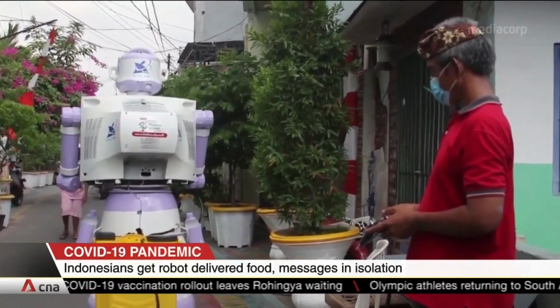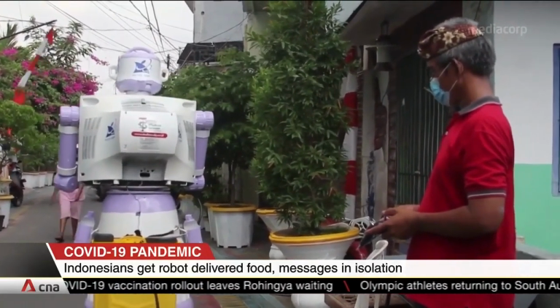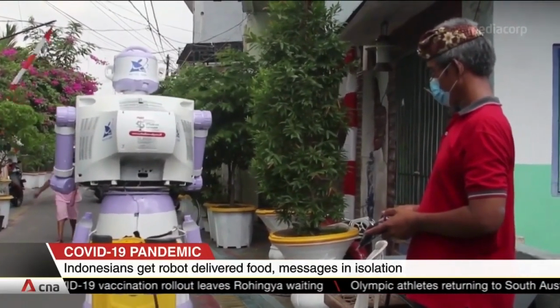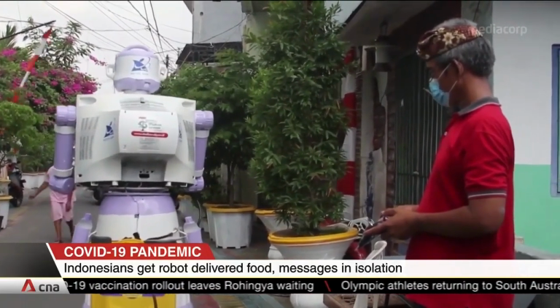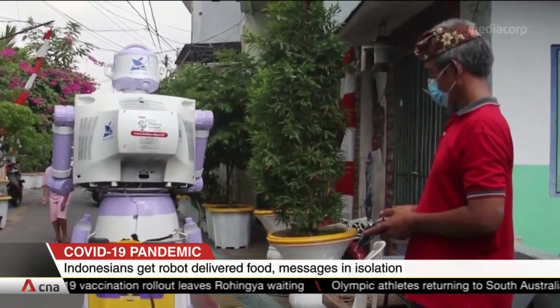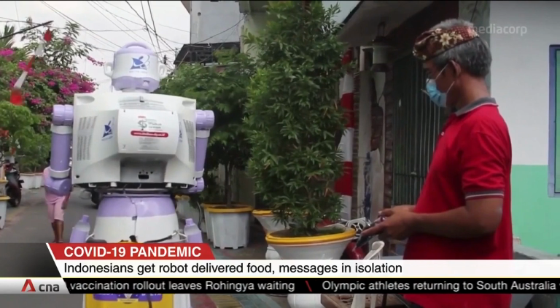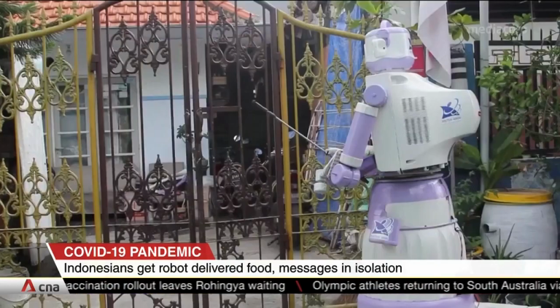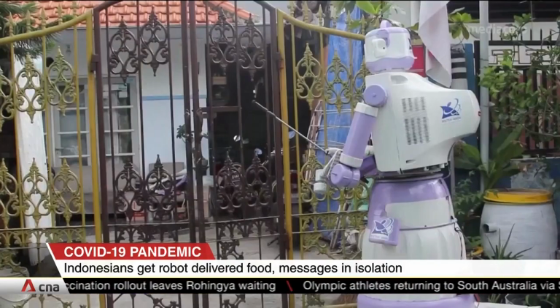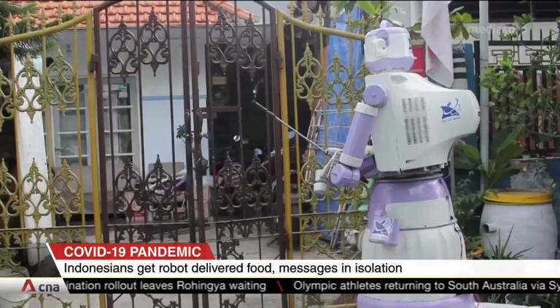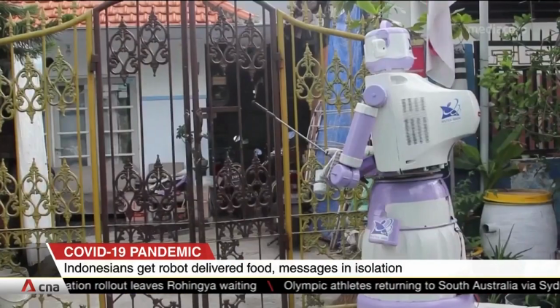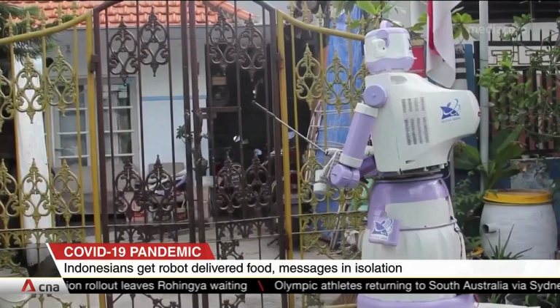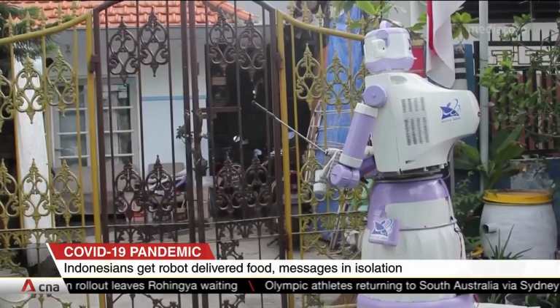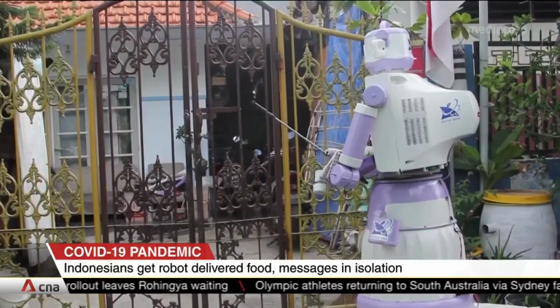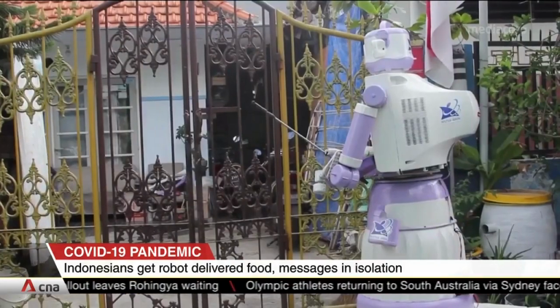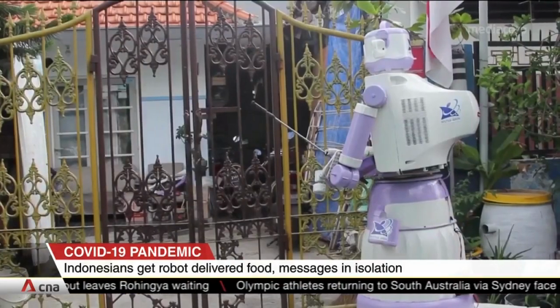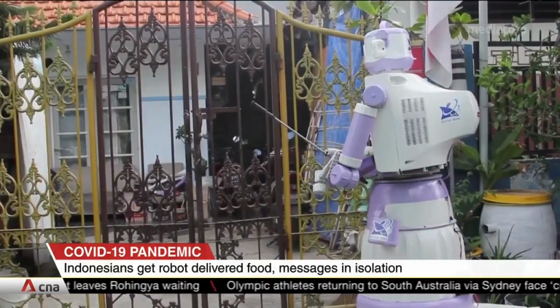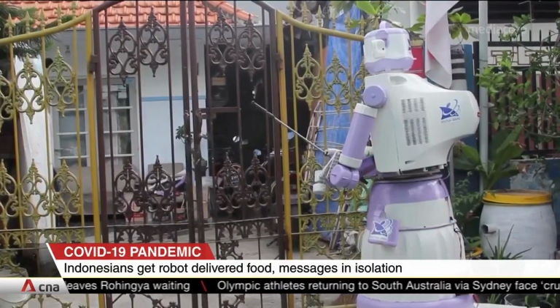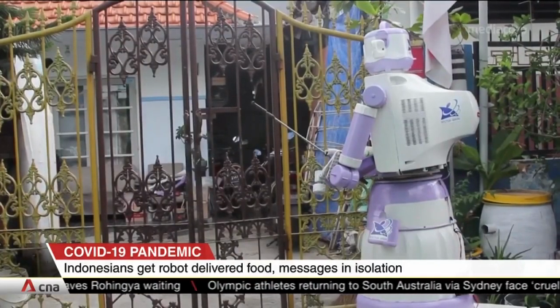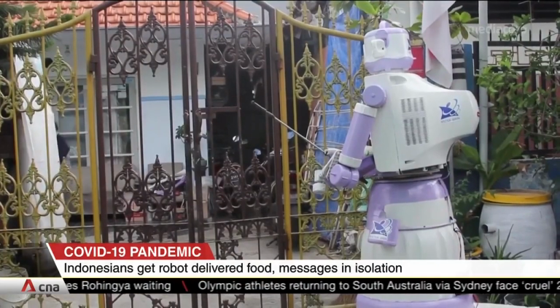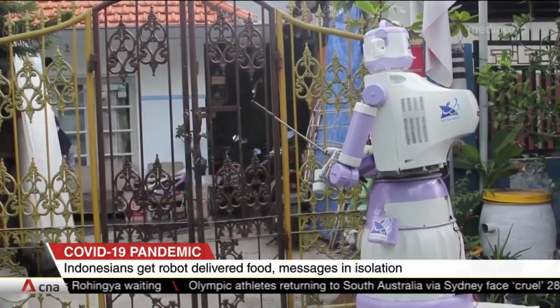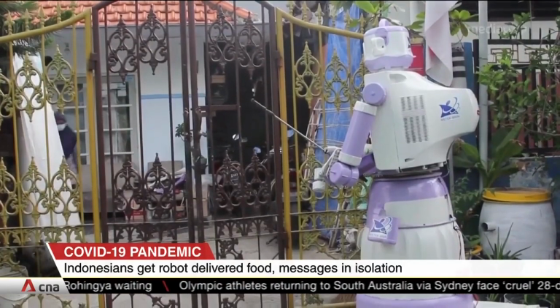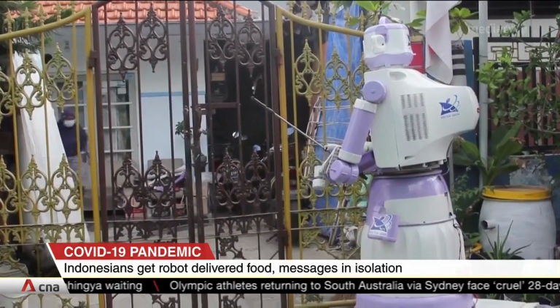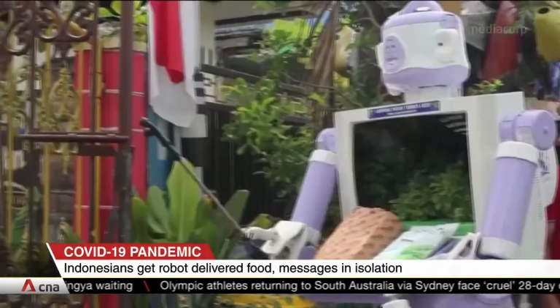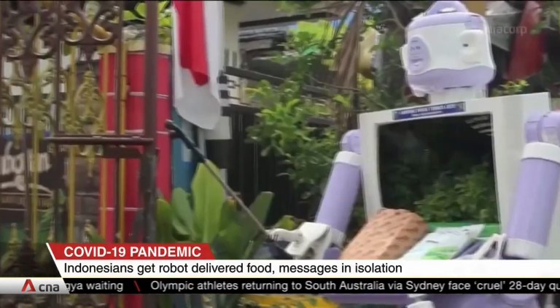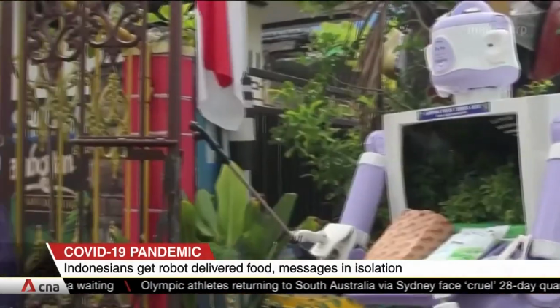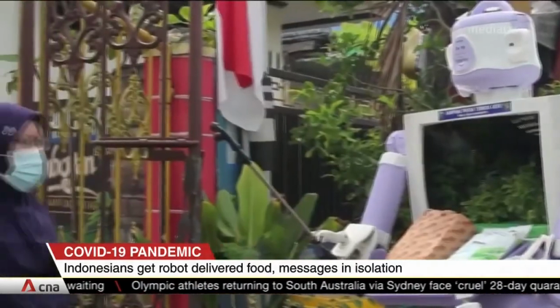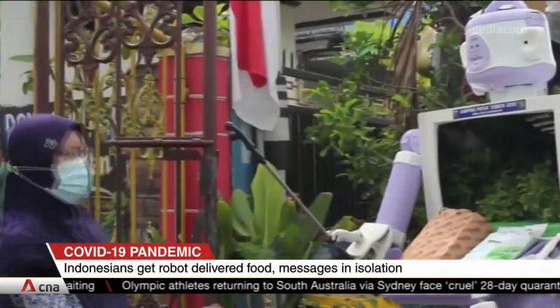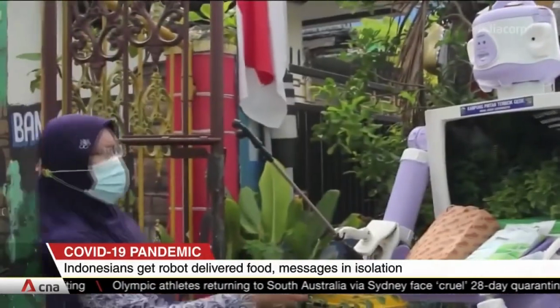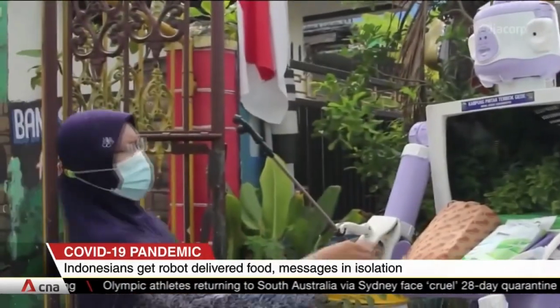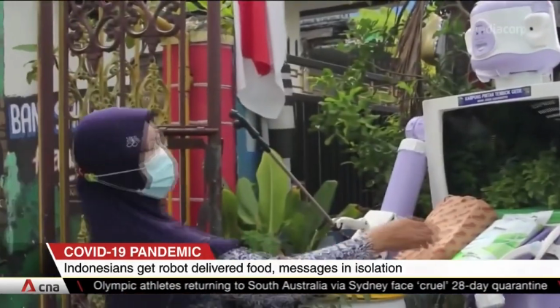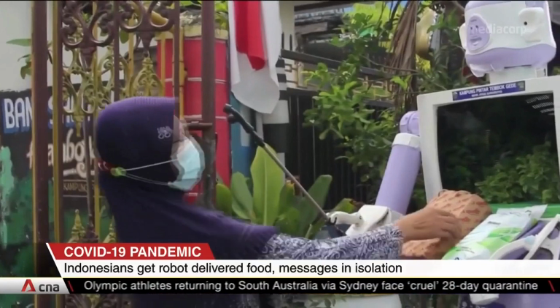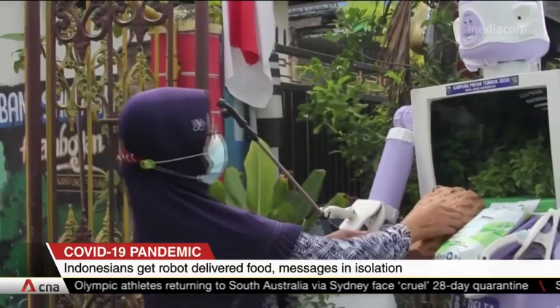It's been named the Delta Robot, a nod to the variant that's currently spreading across the country.